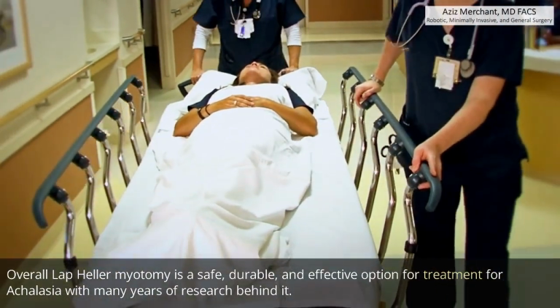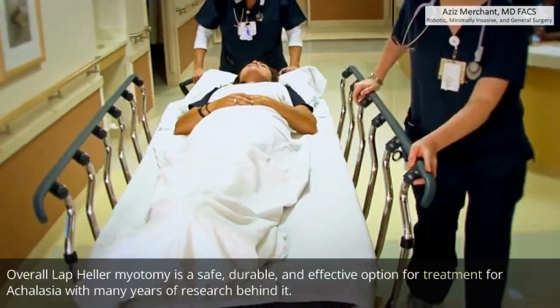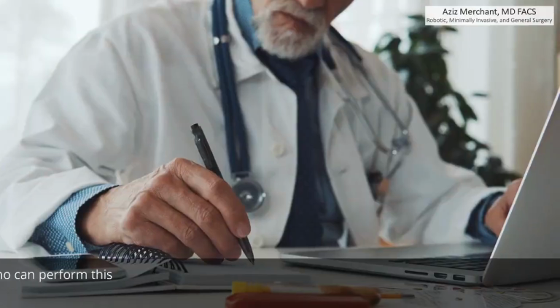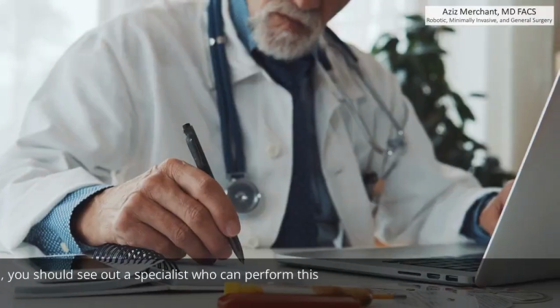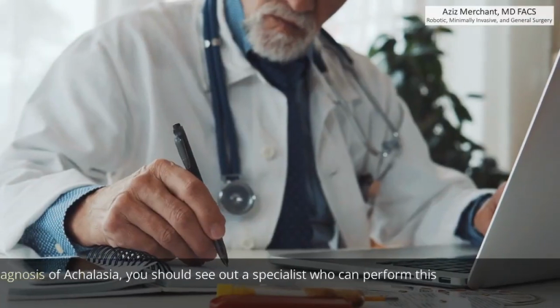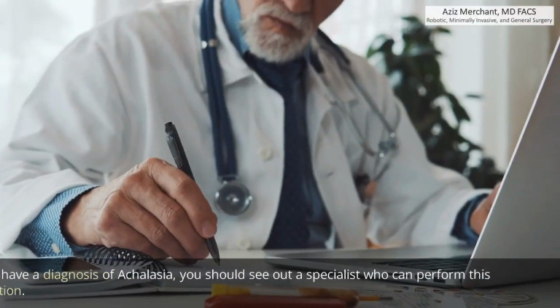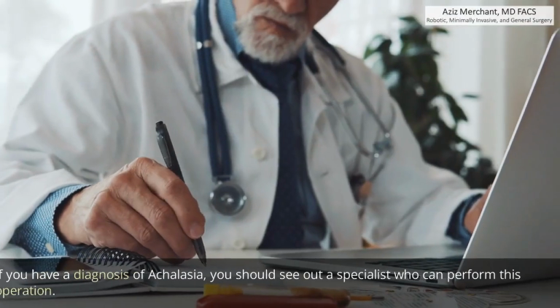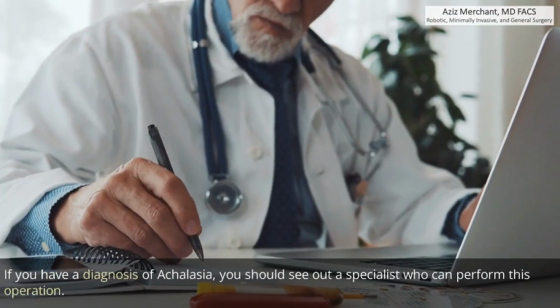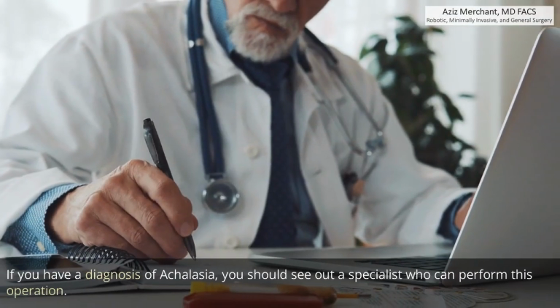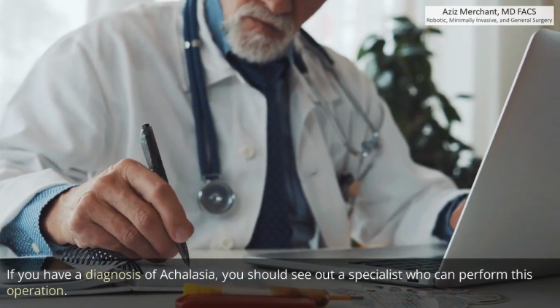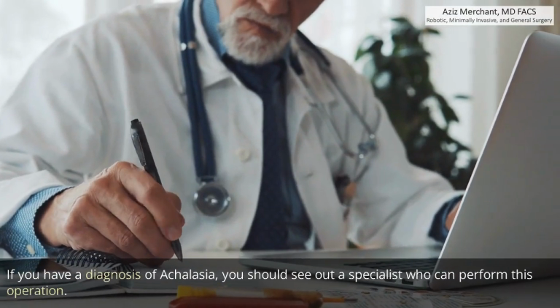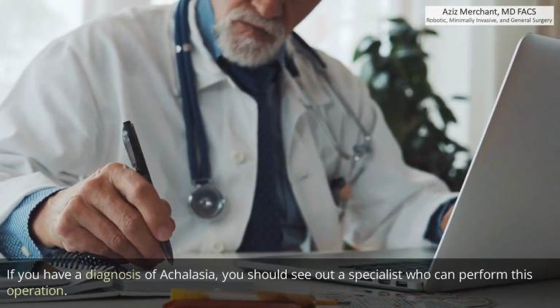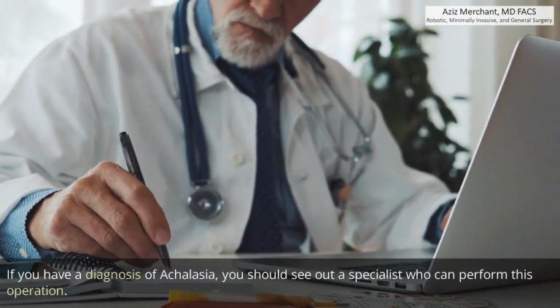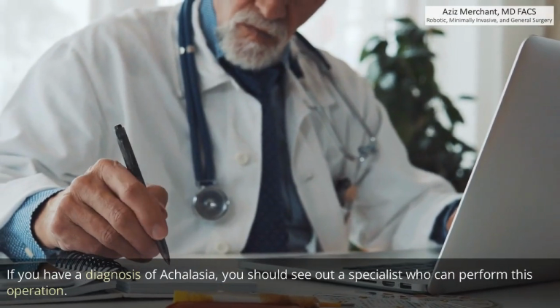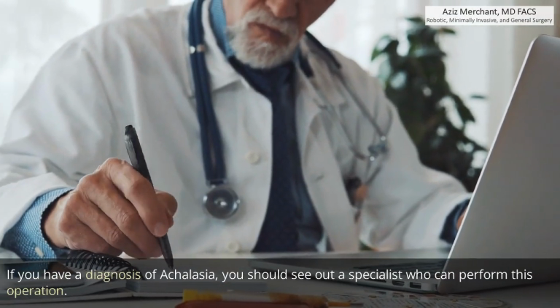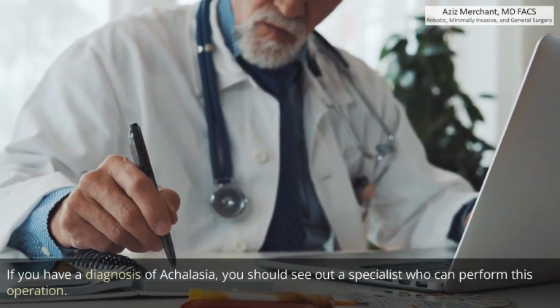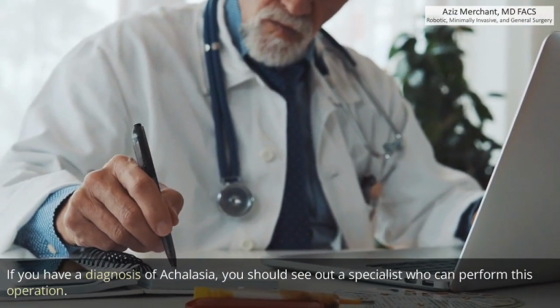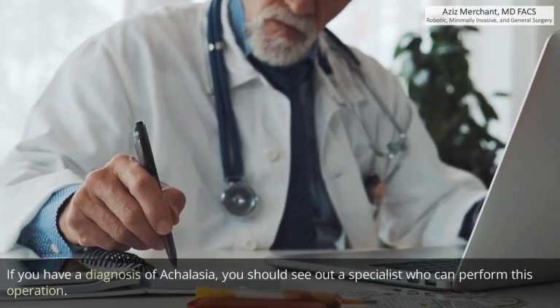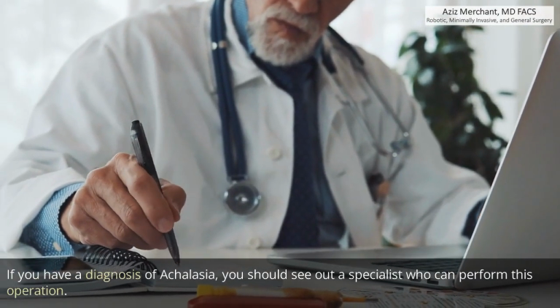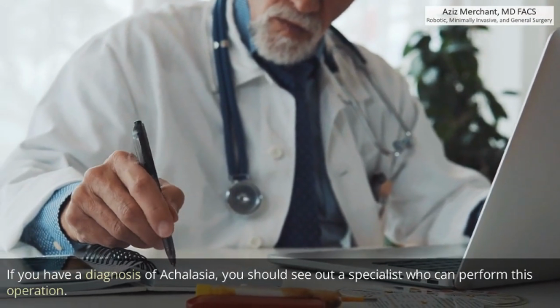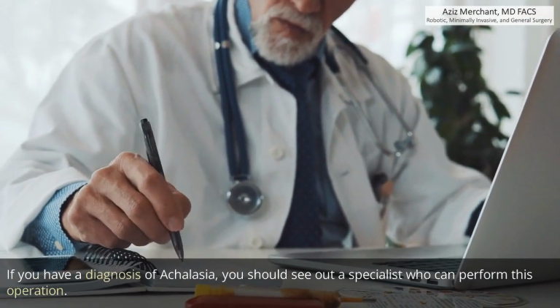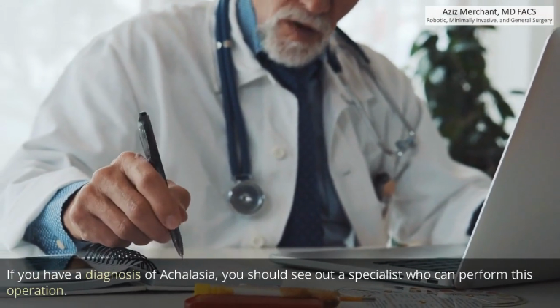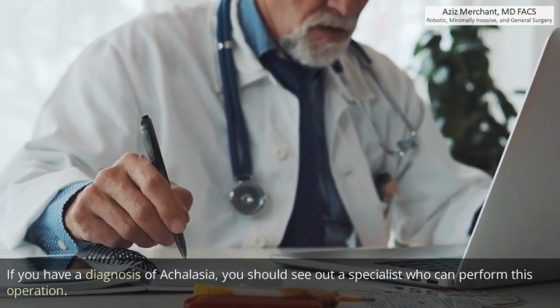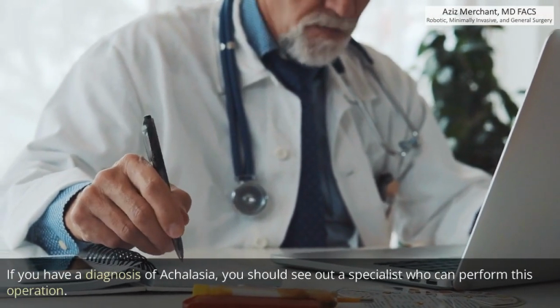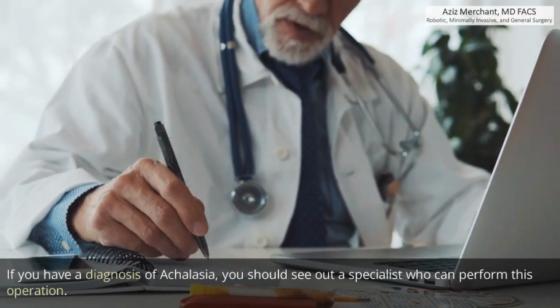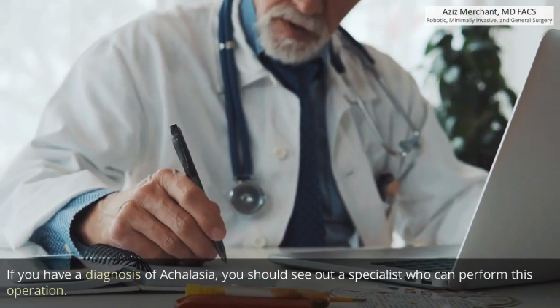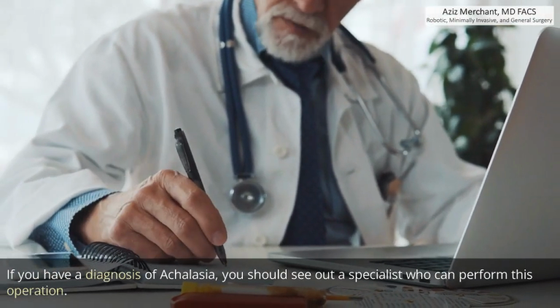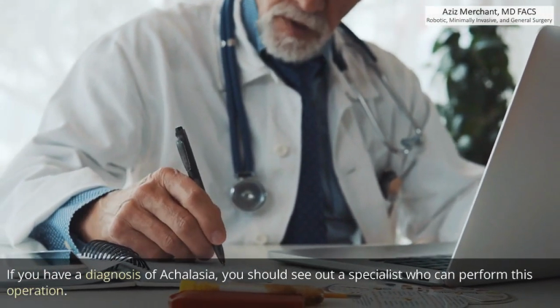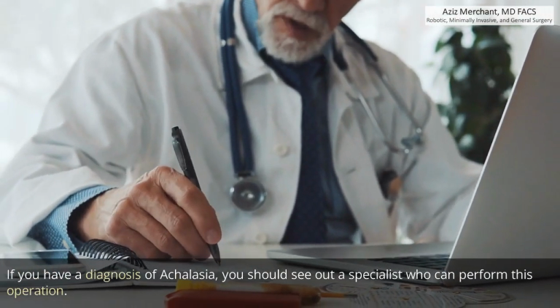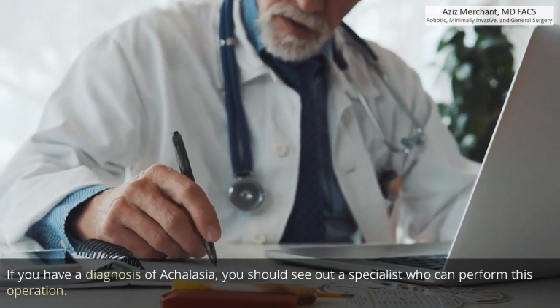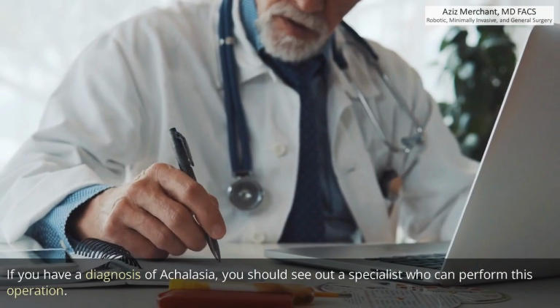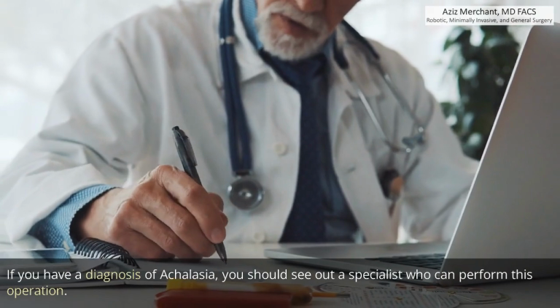If you have a diagnosis of achalasia, you should seek out a specialist who can perform this operation.